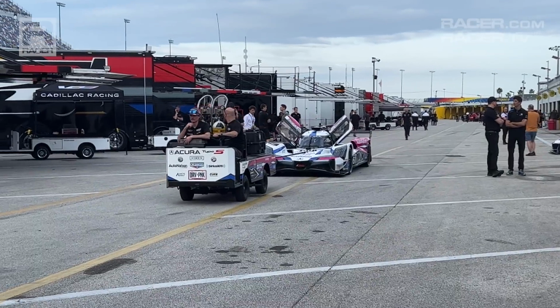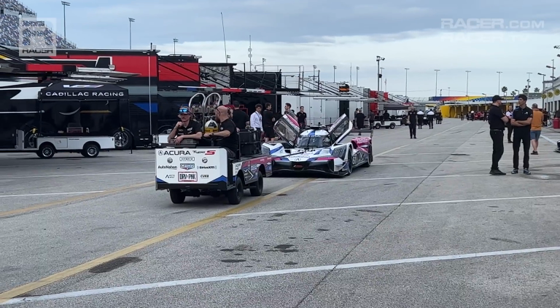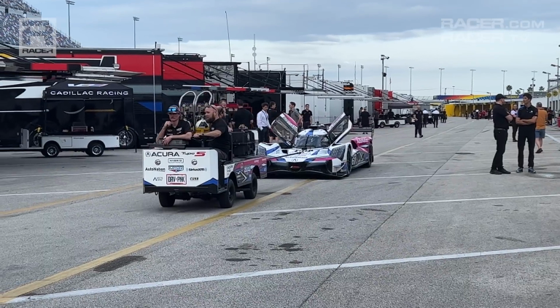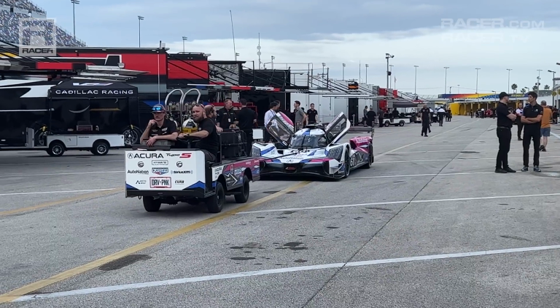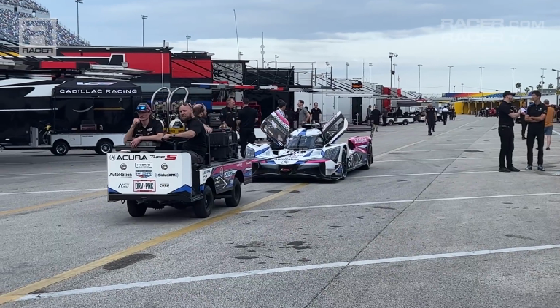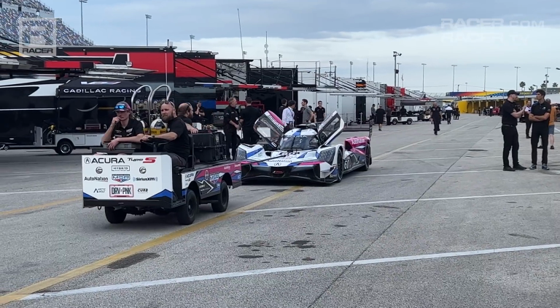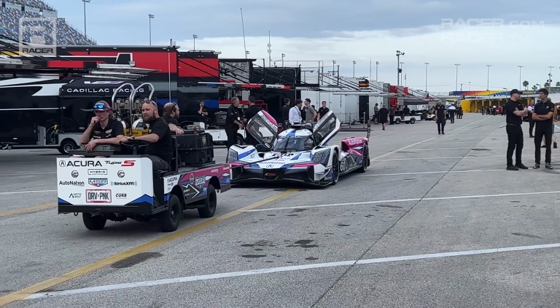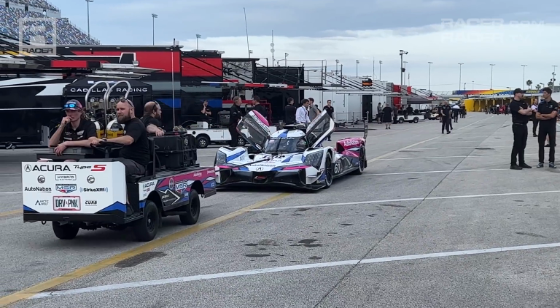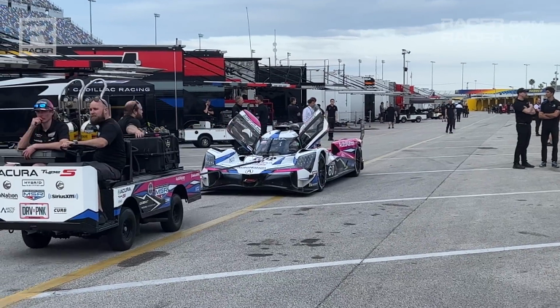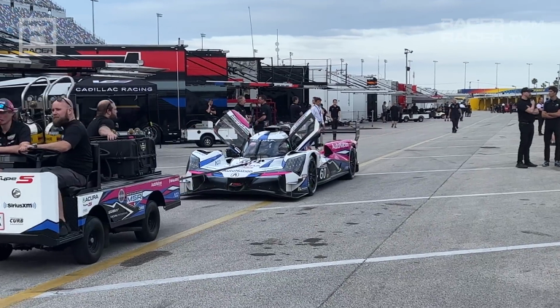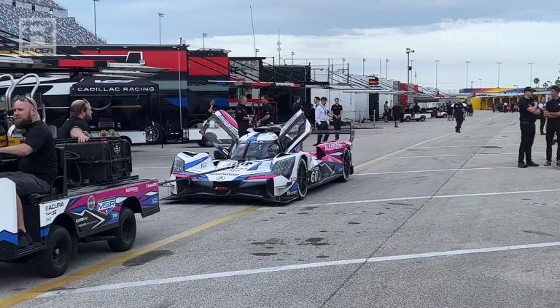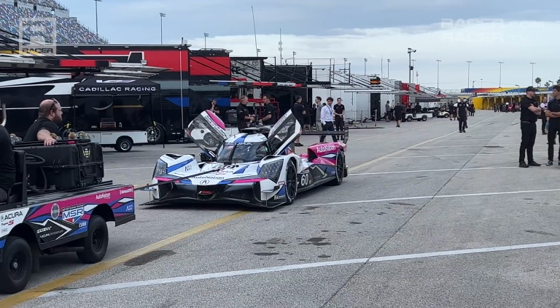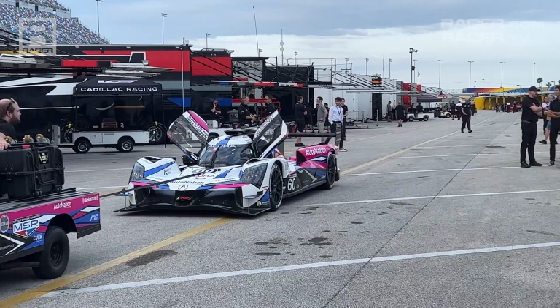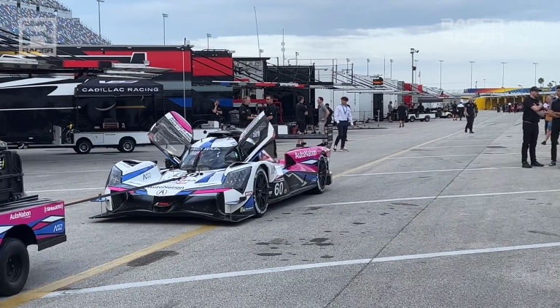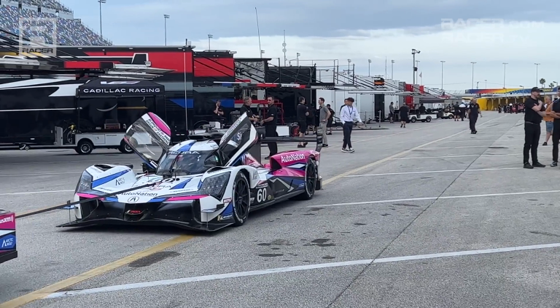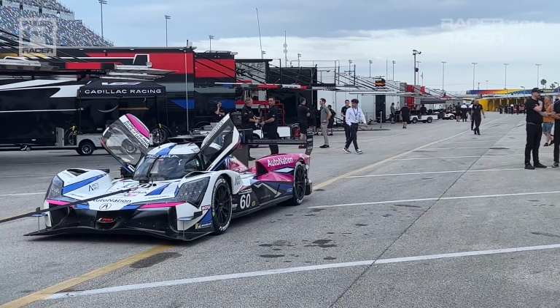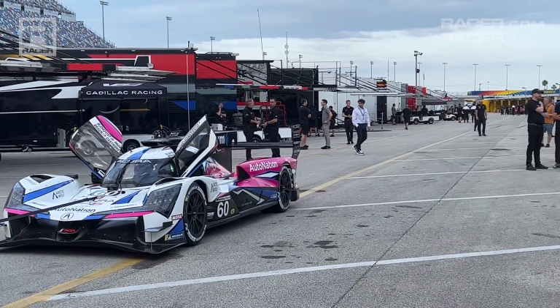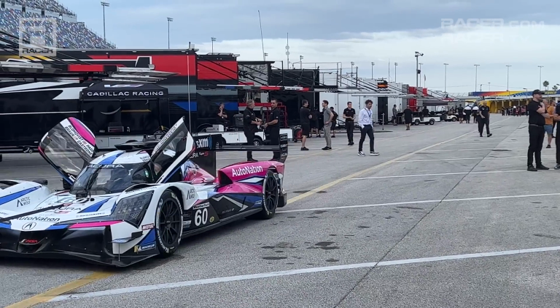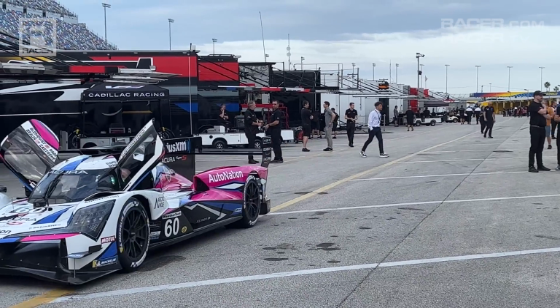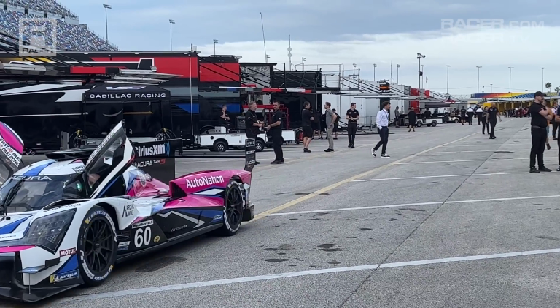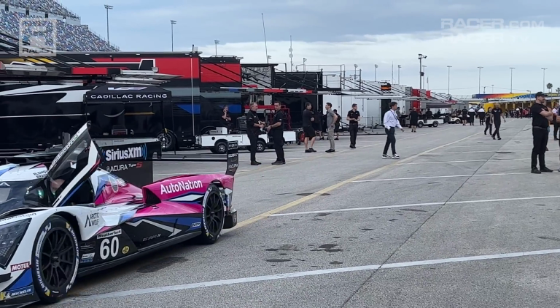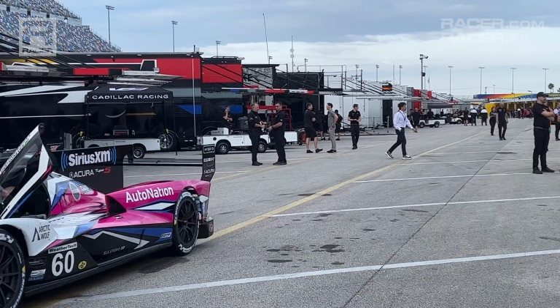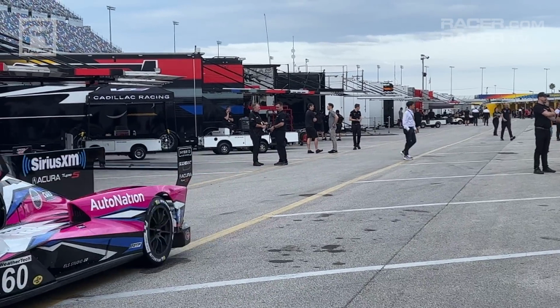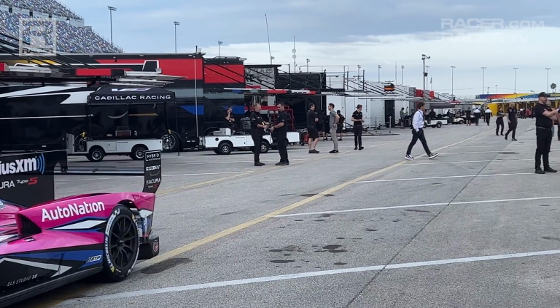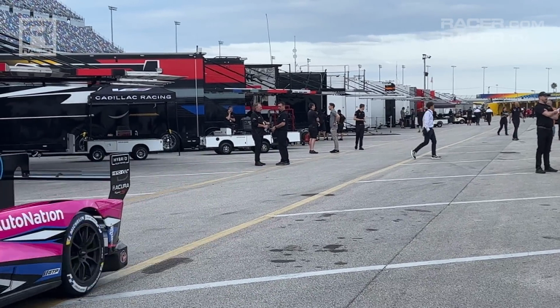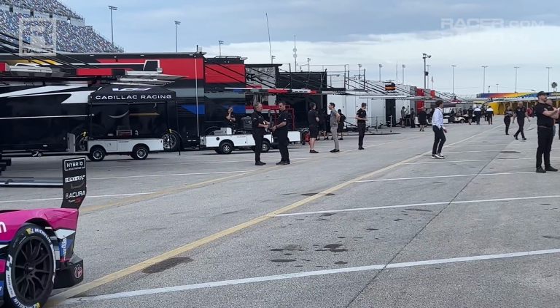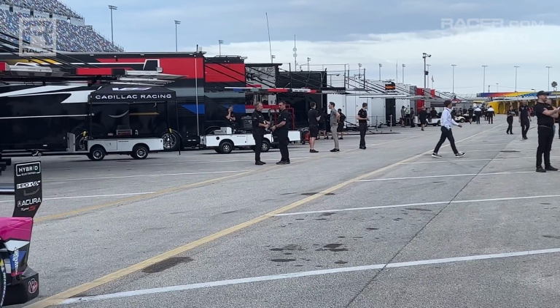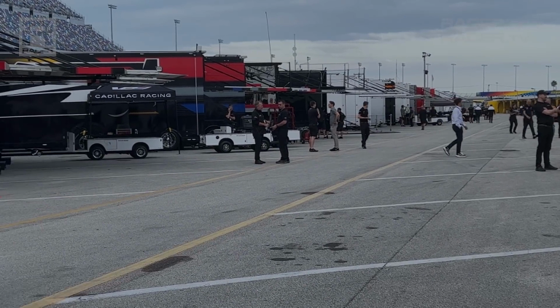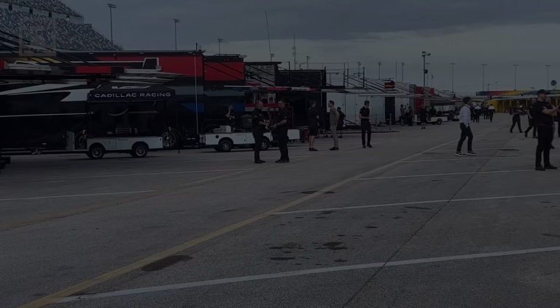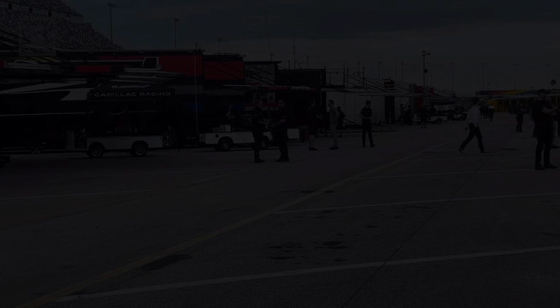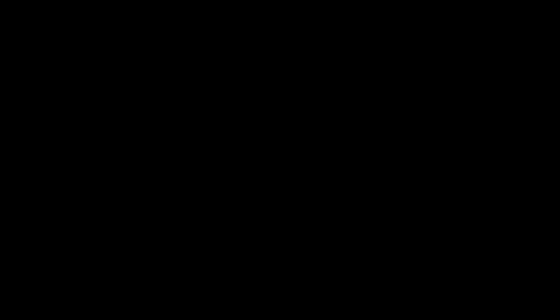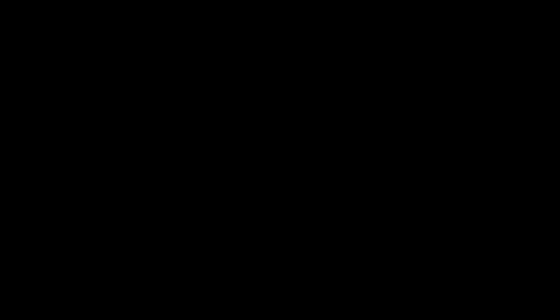Thanks for watching, and visit racer.com for more videos and stories about IMSA's exciting new hybrid GTP cars.